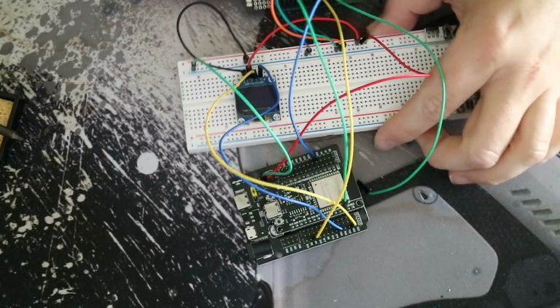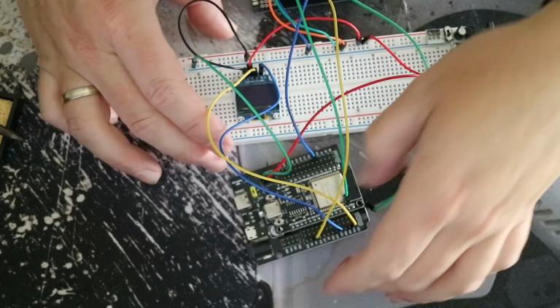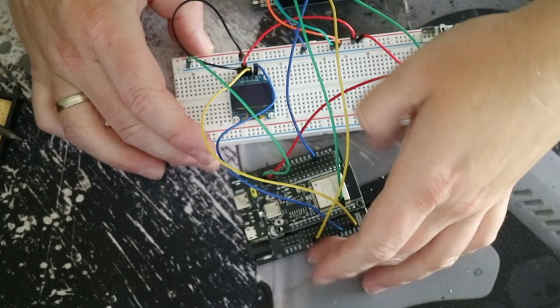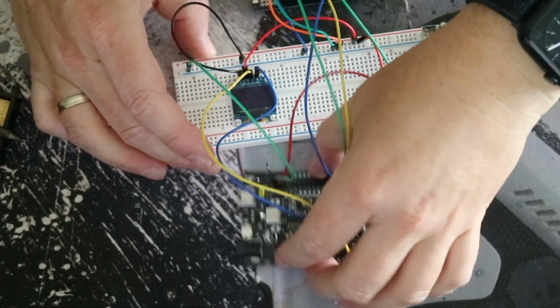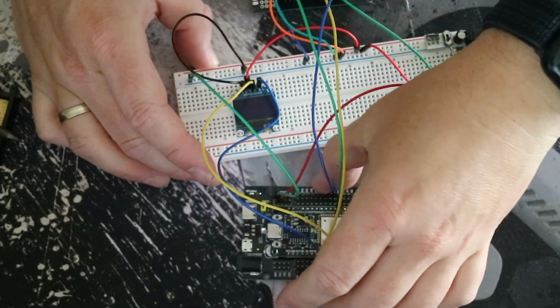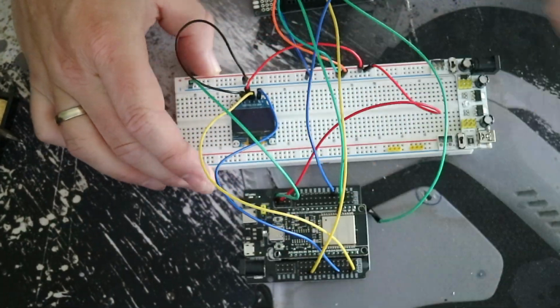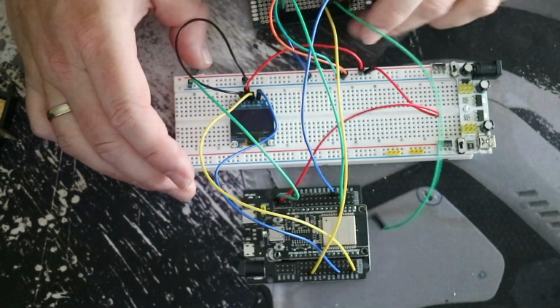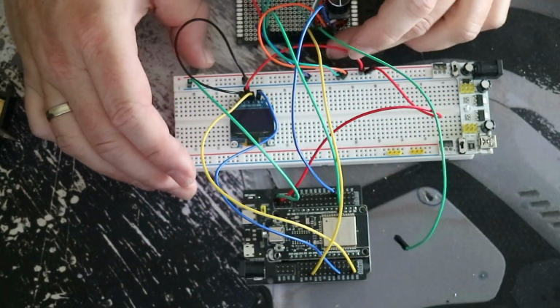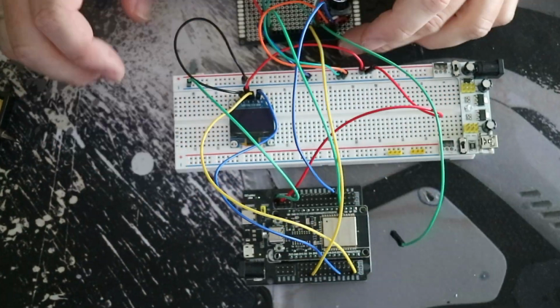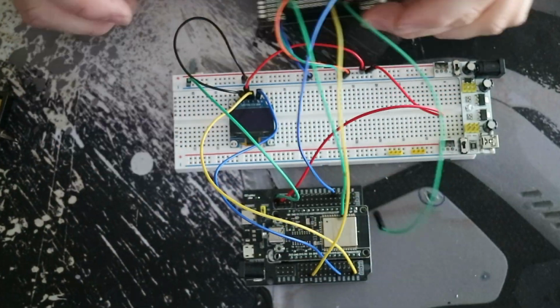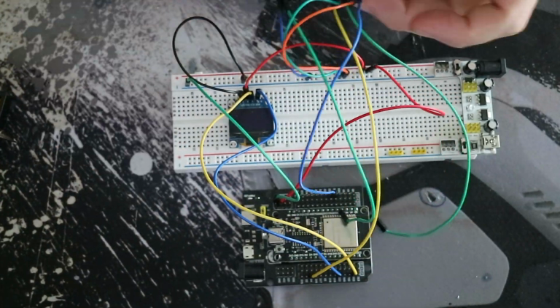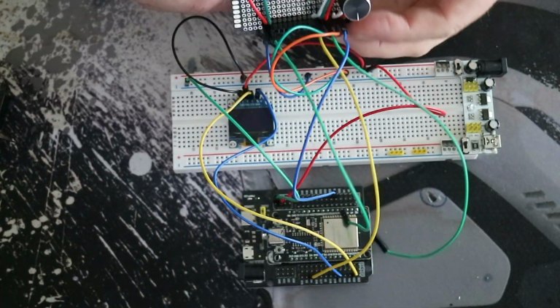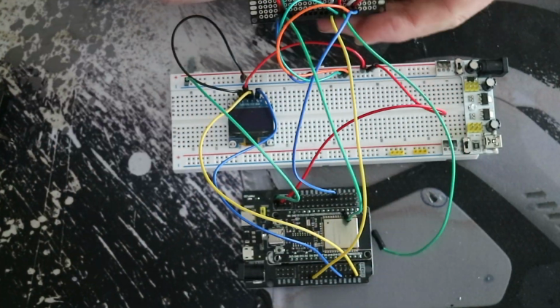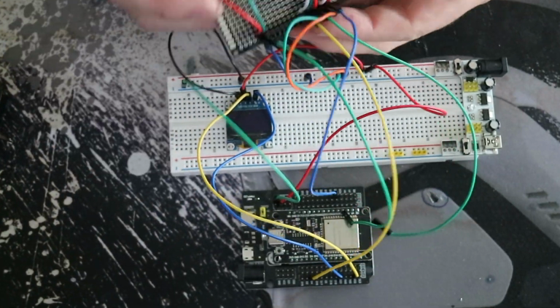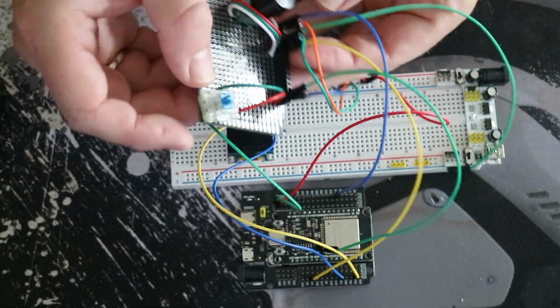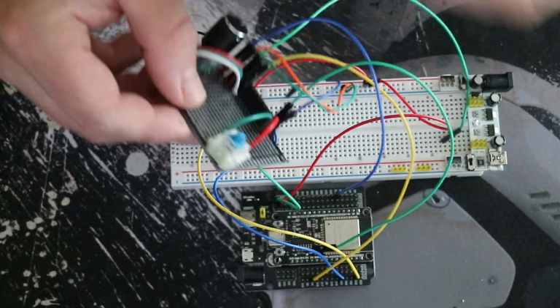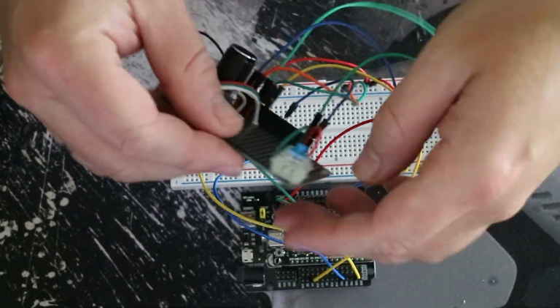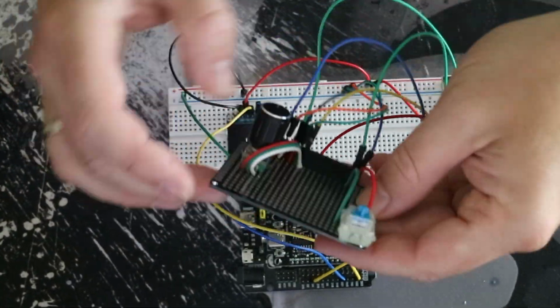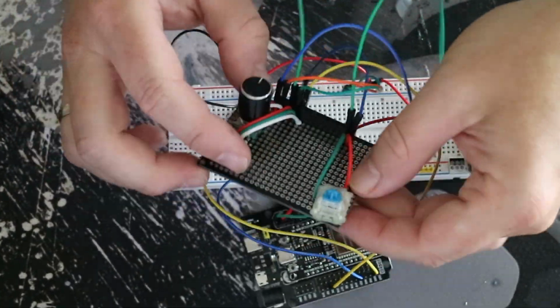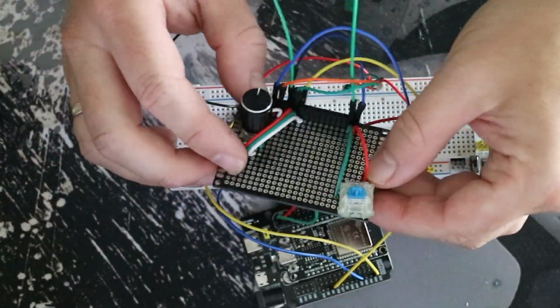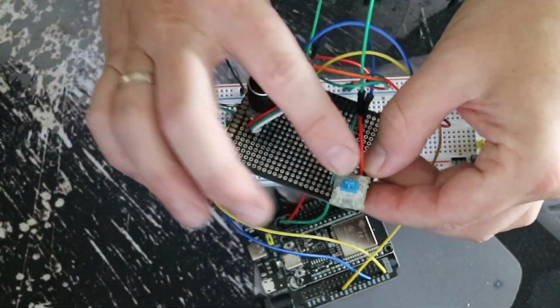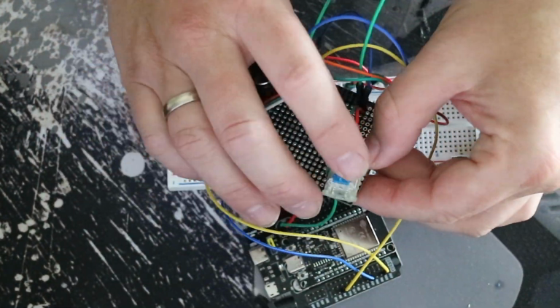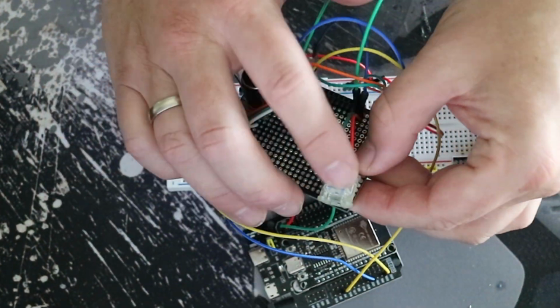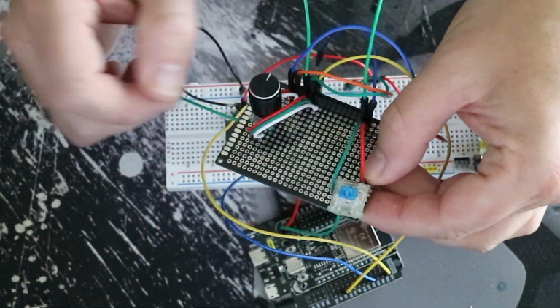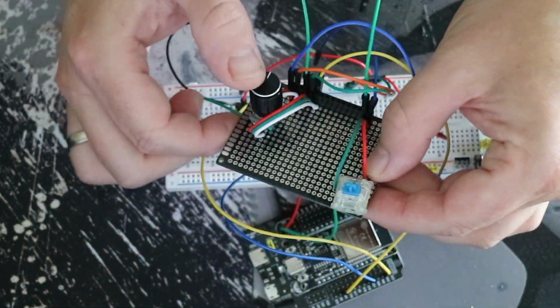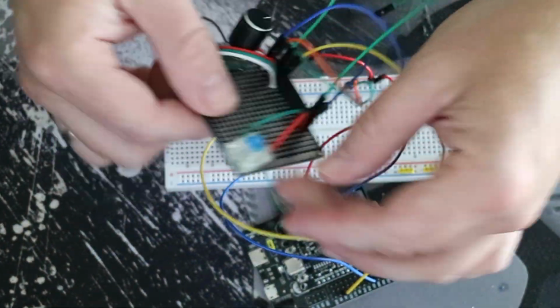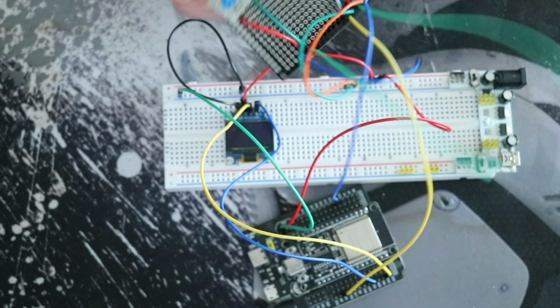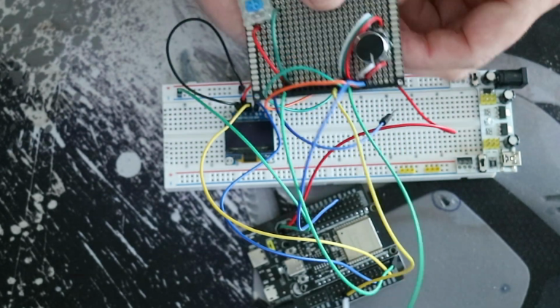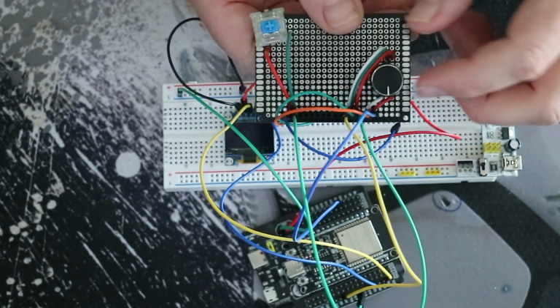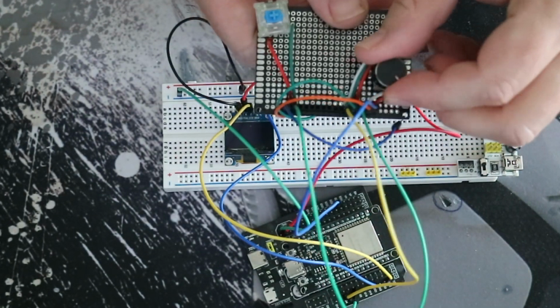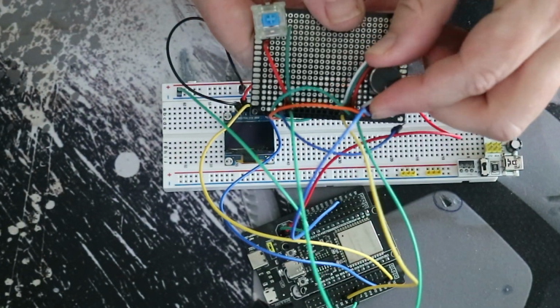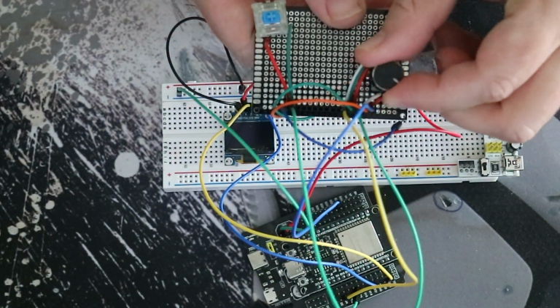In this control pad I wanted to use keyboard switches and a rotary encoder.